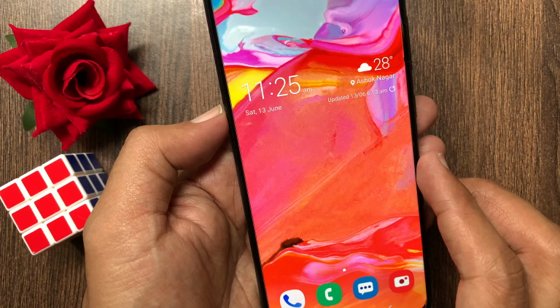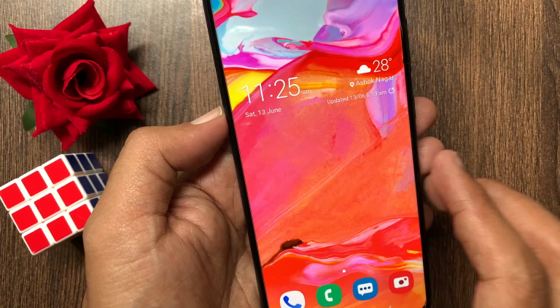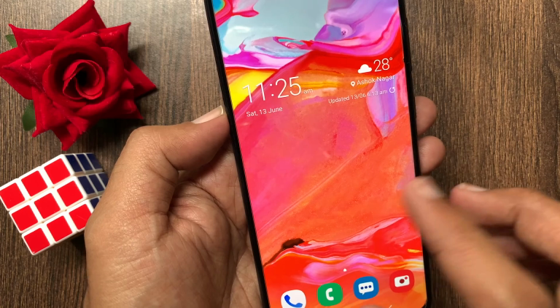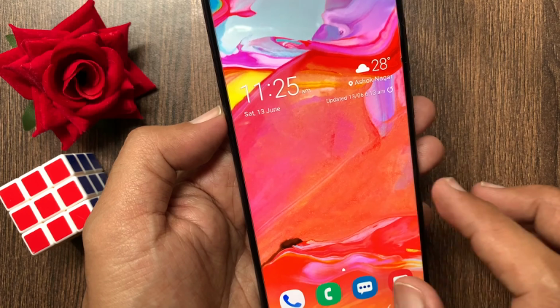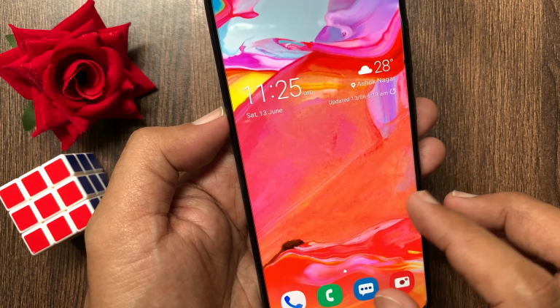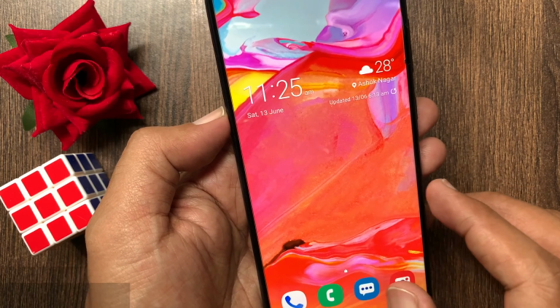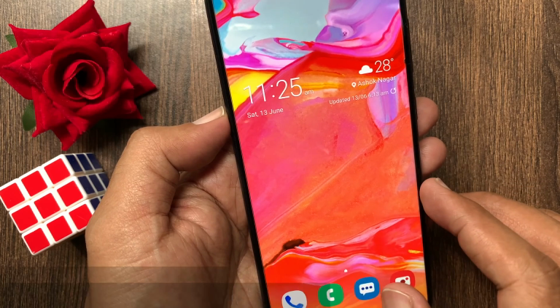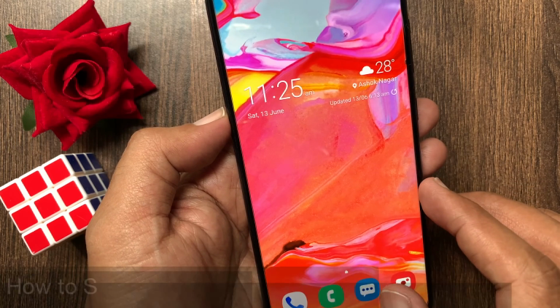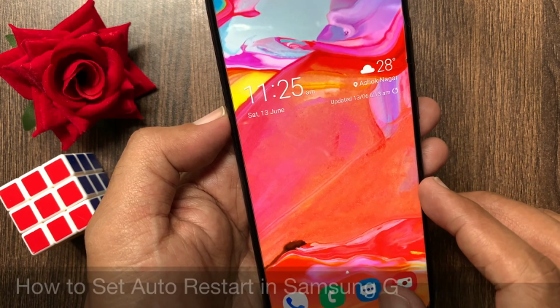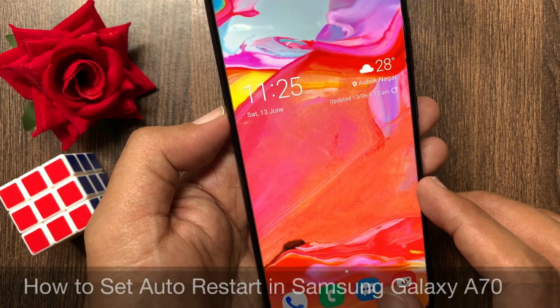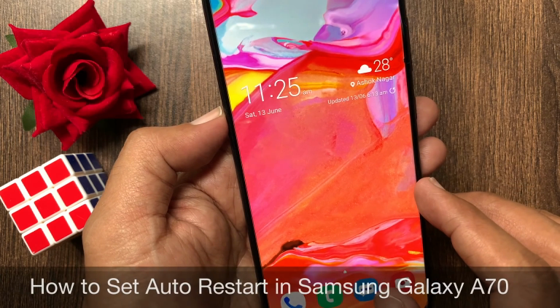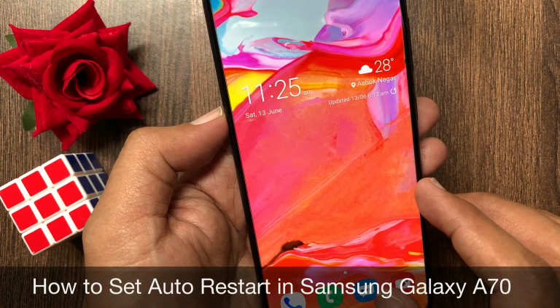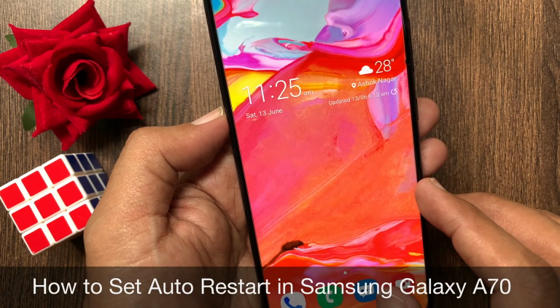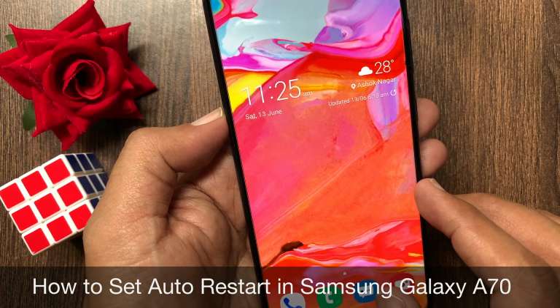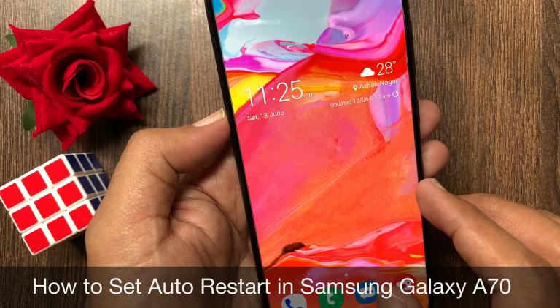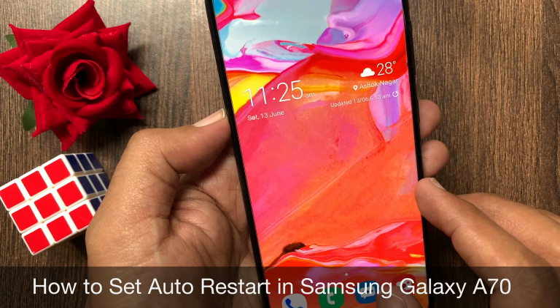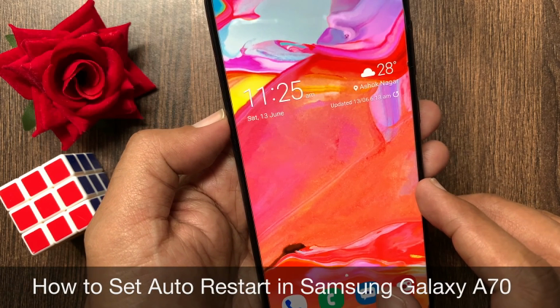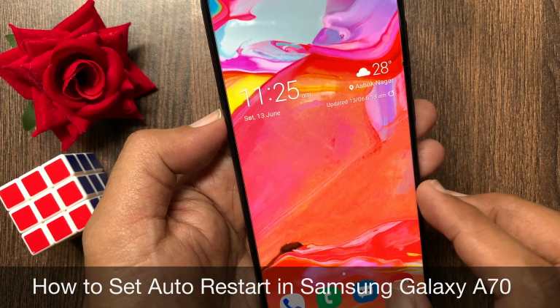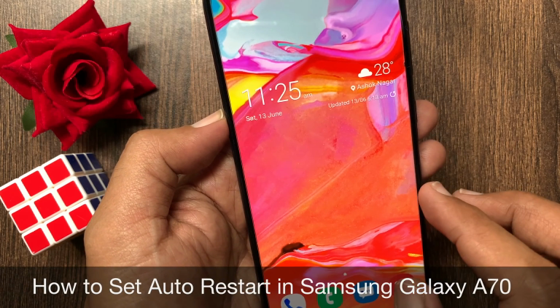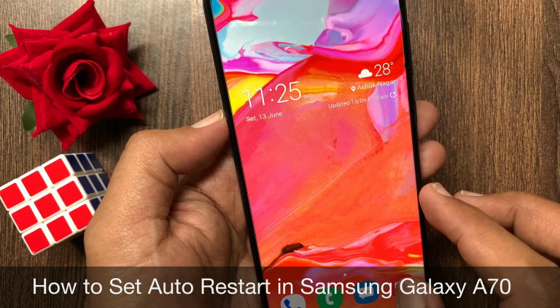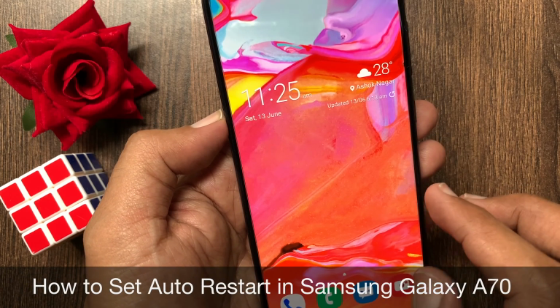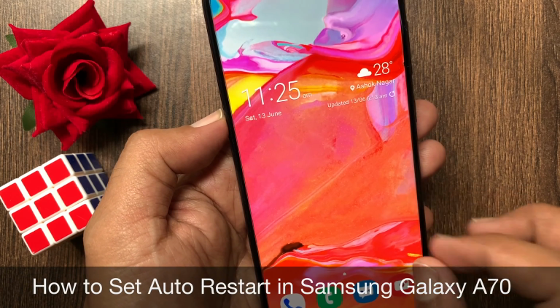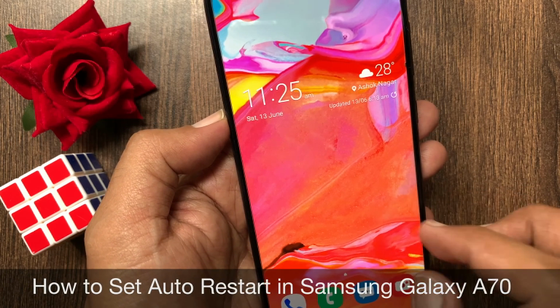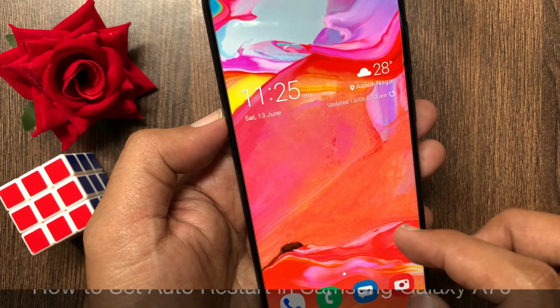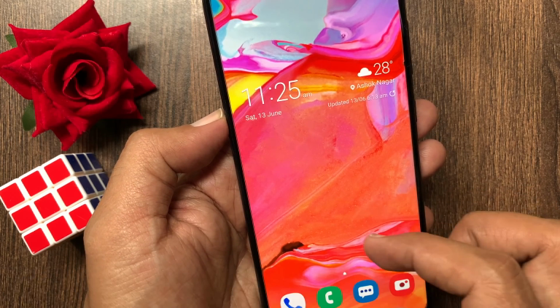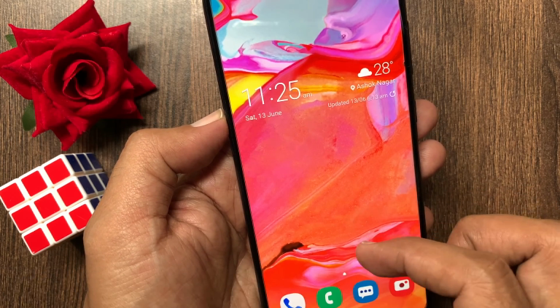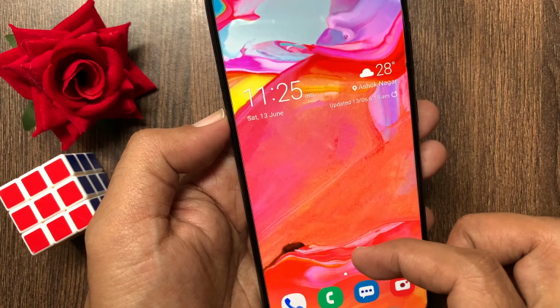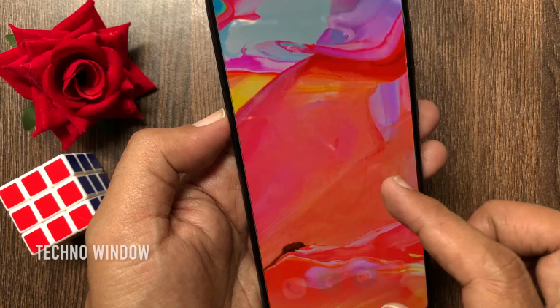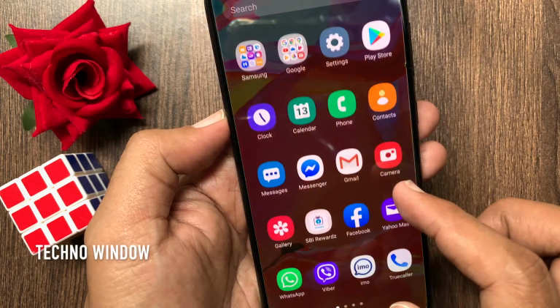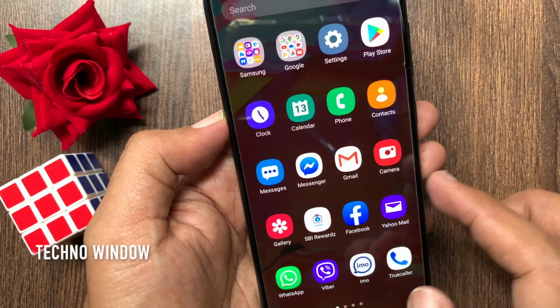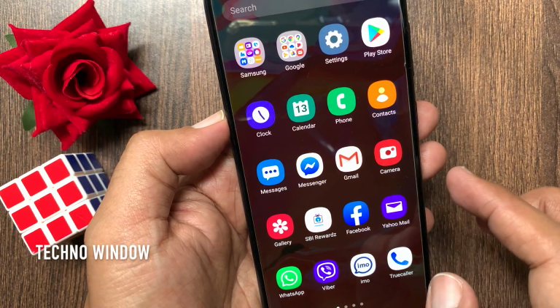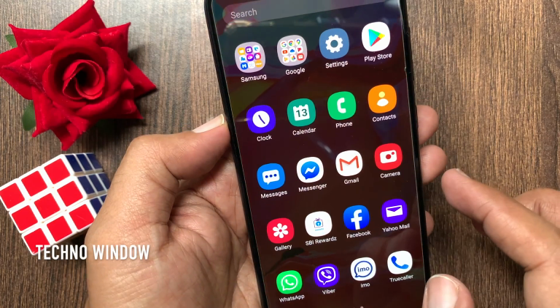Hi viewer, today I want to show you how to set auto restart in Samsung Galaxy A70. Let's have a look.